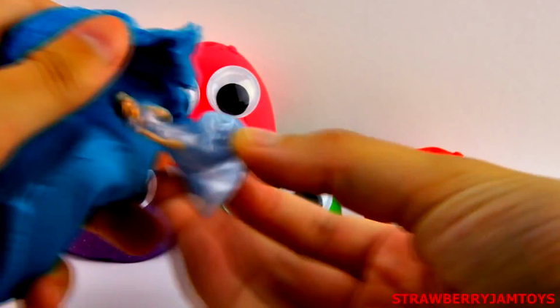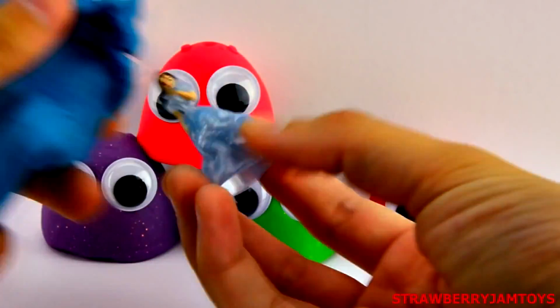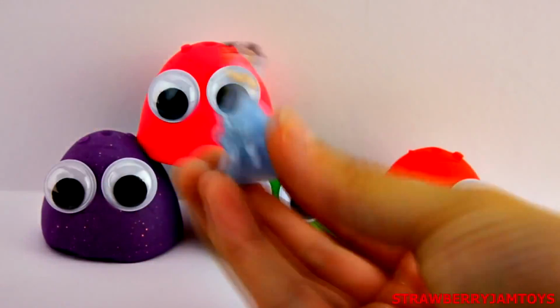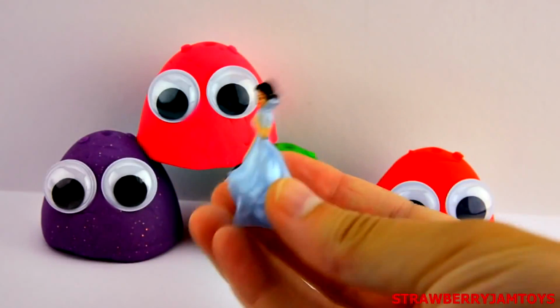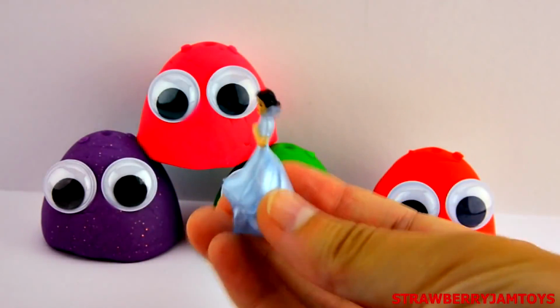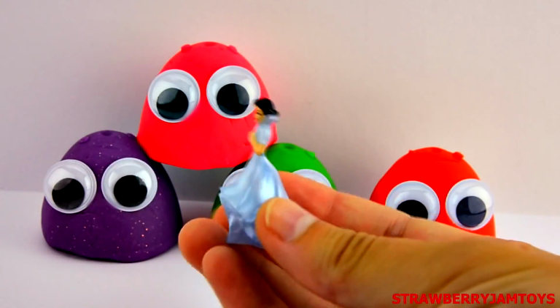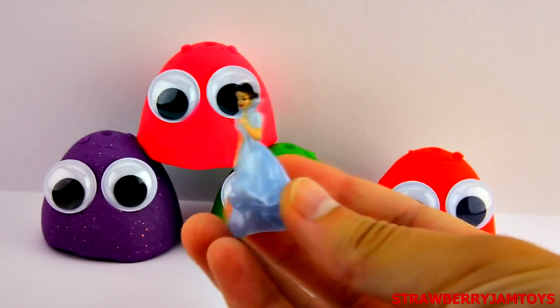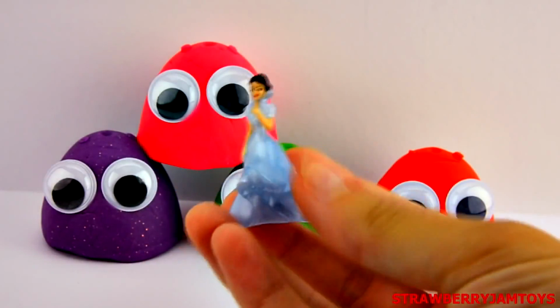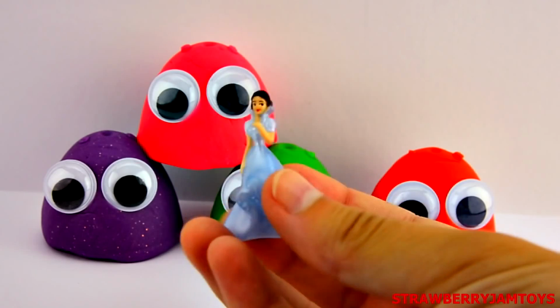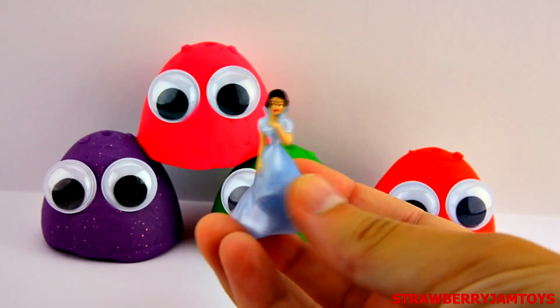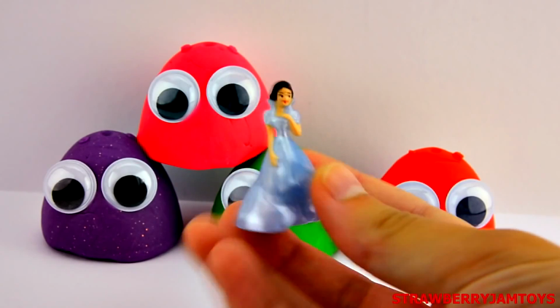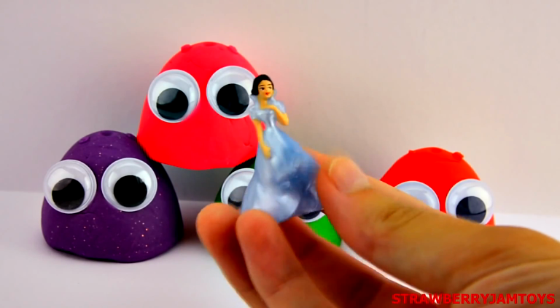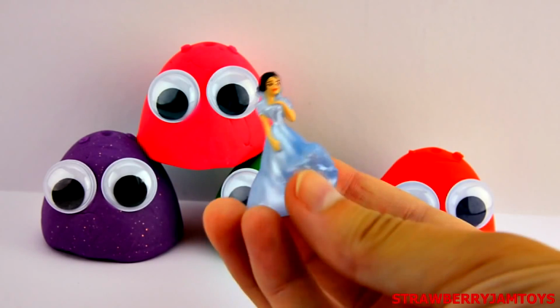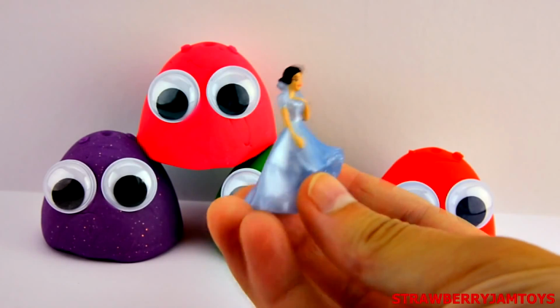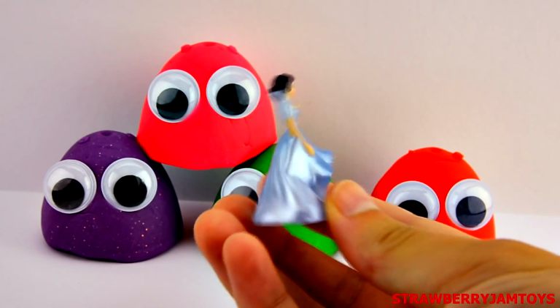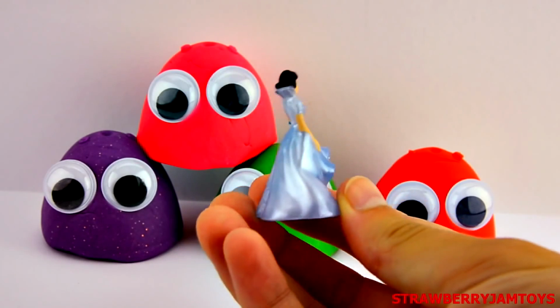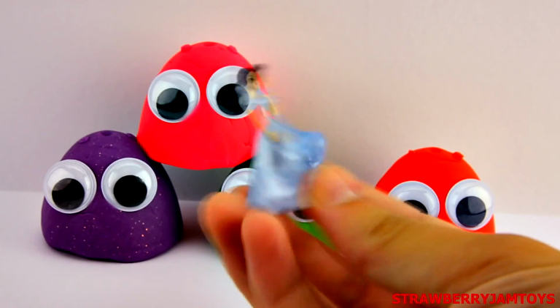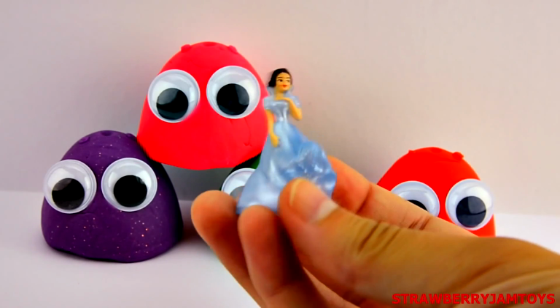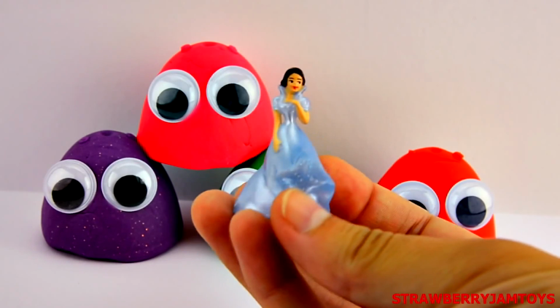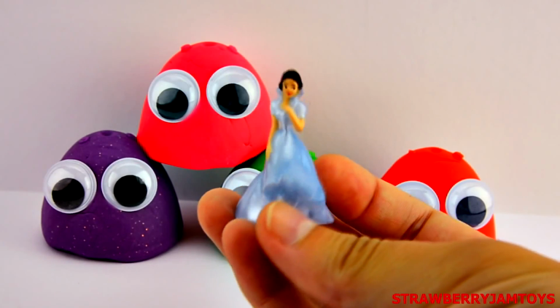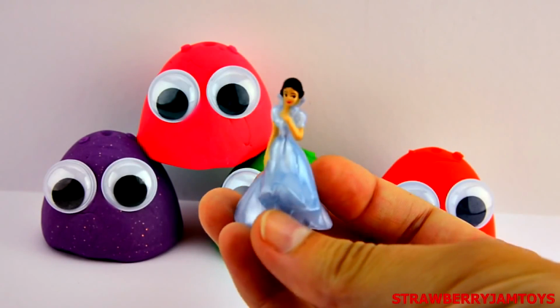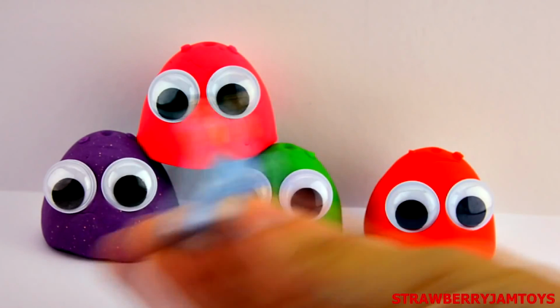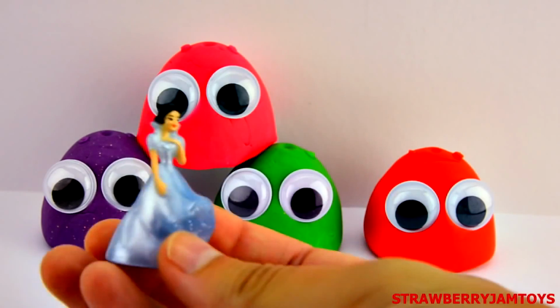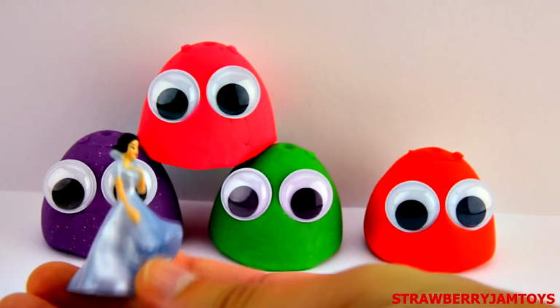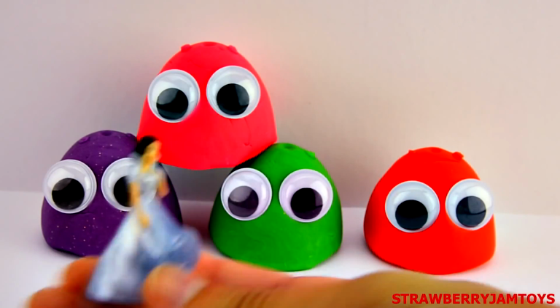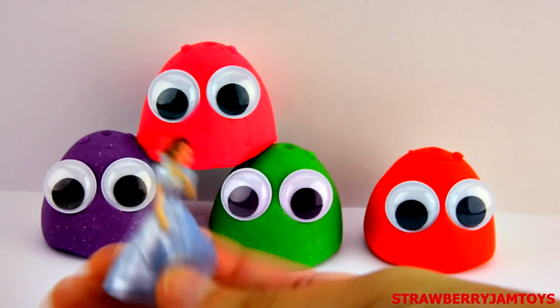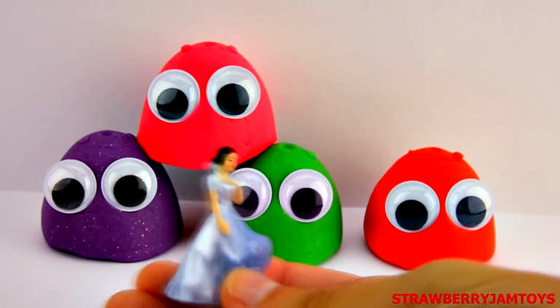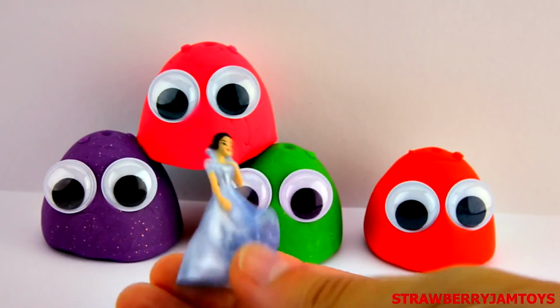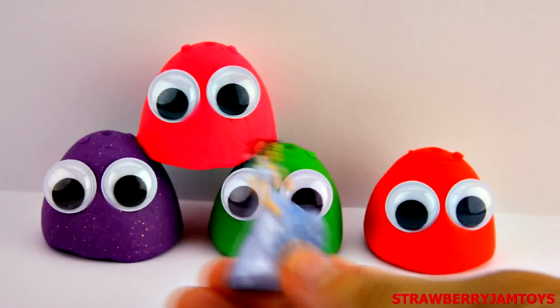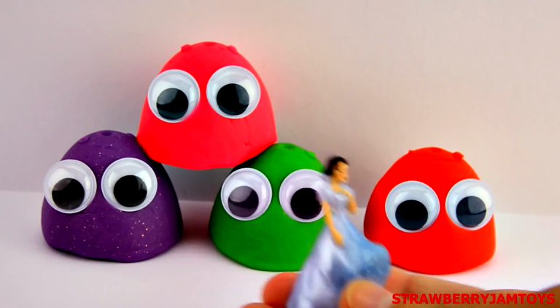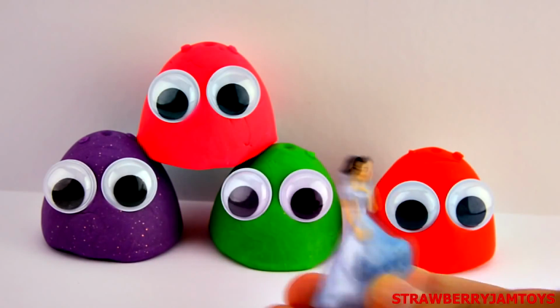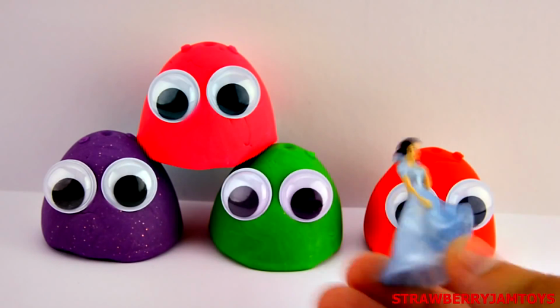It's Snow White. Comment below and tell me your favourite princess or queen.